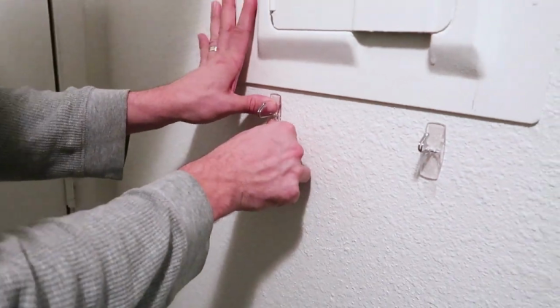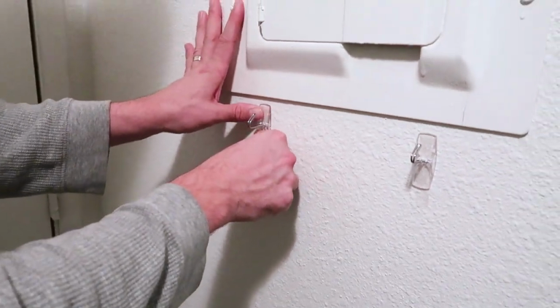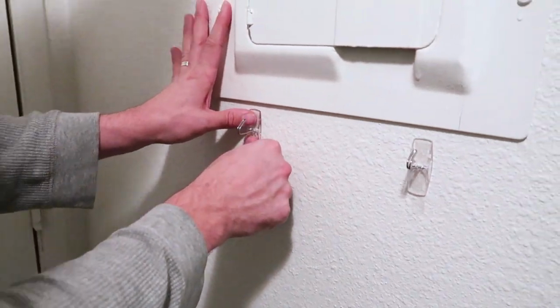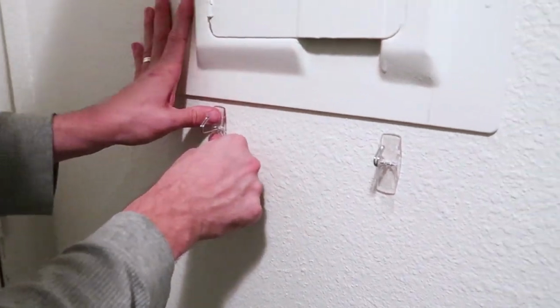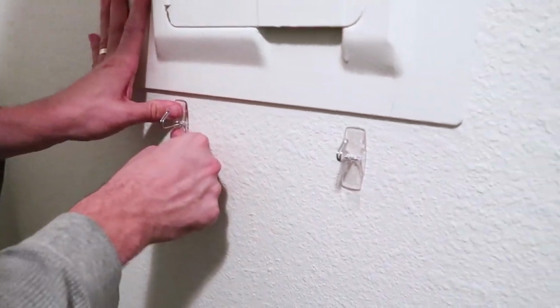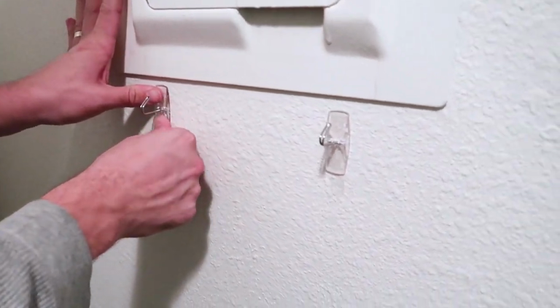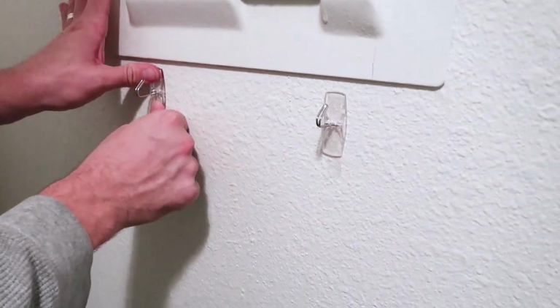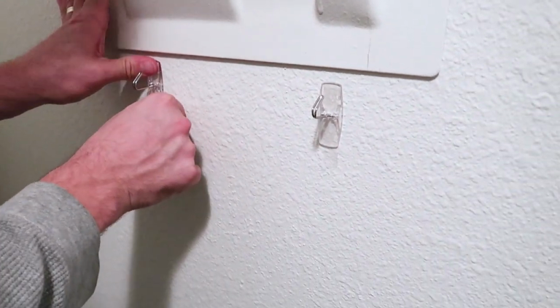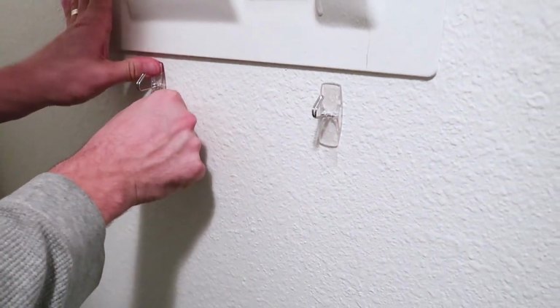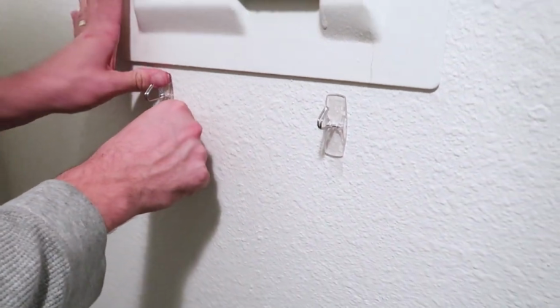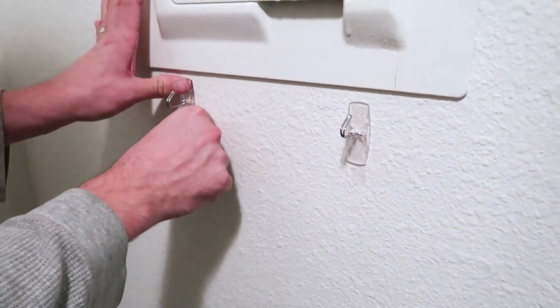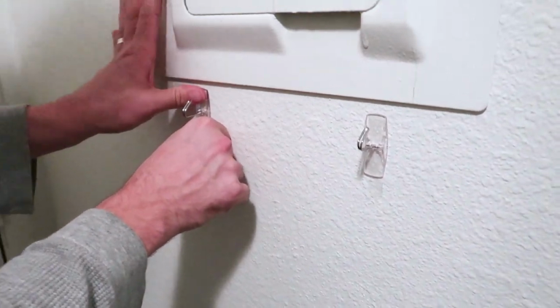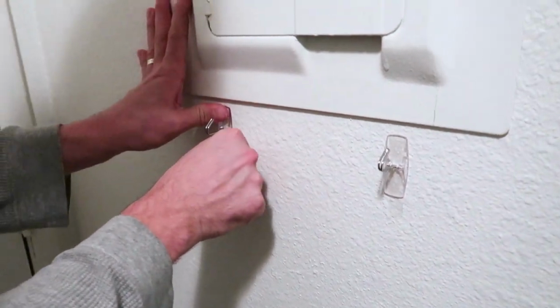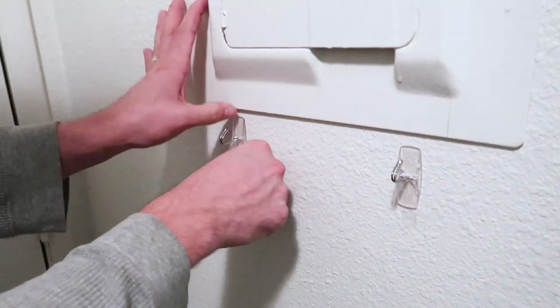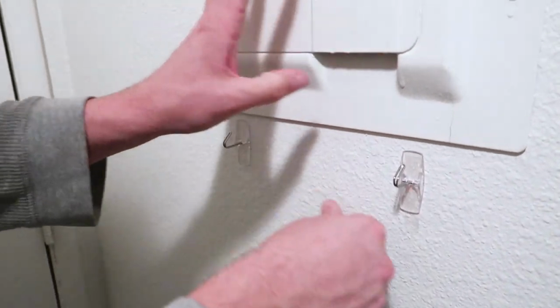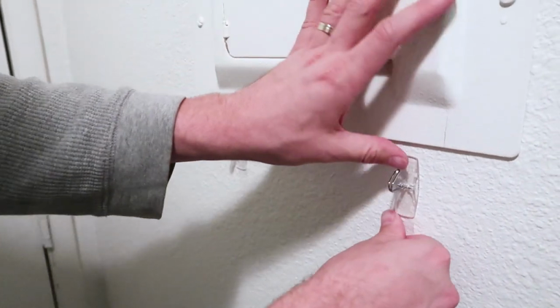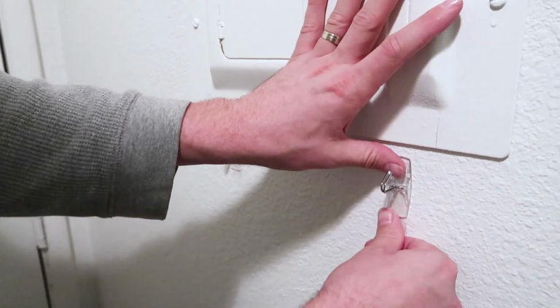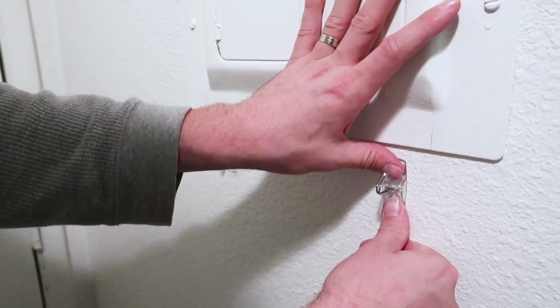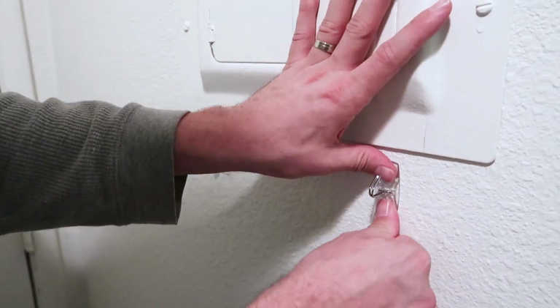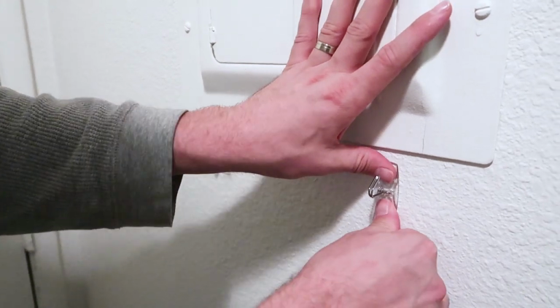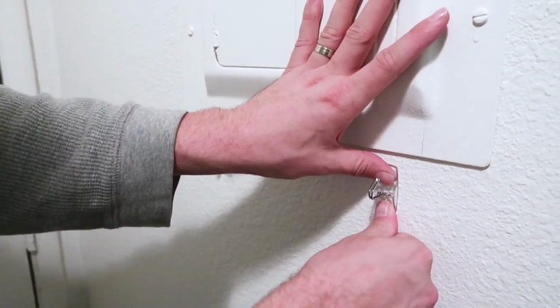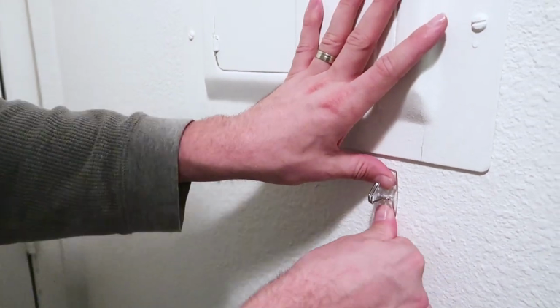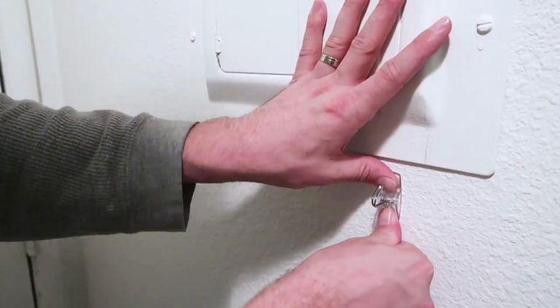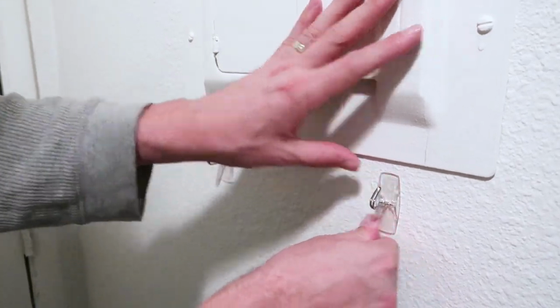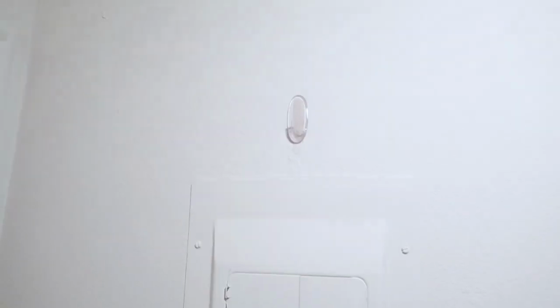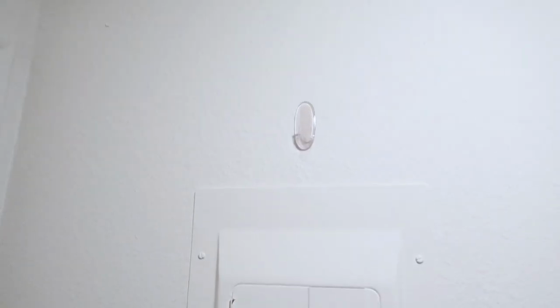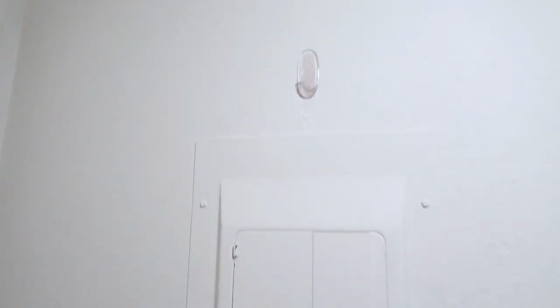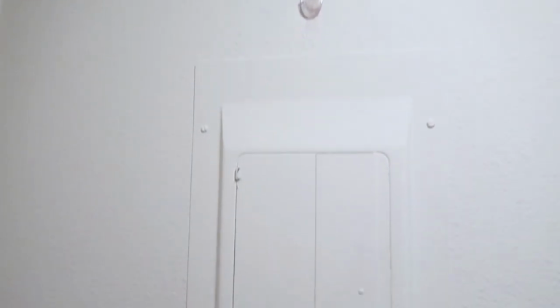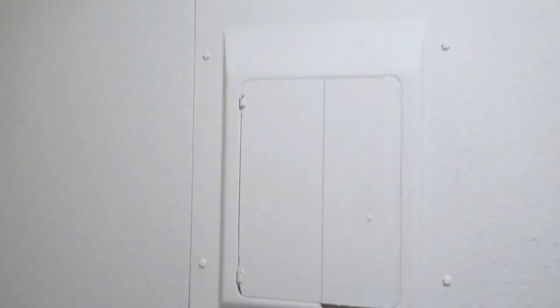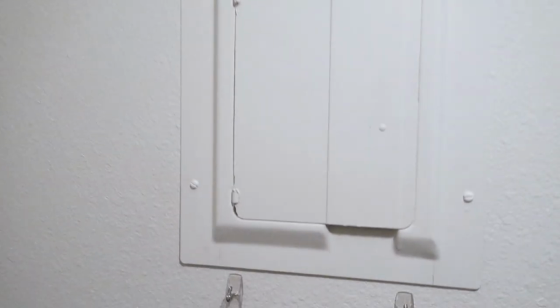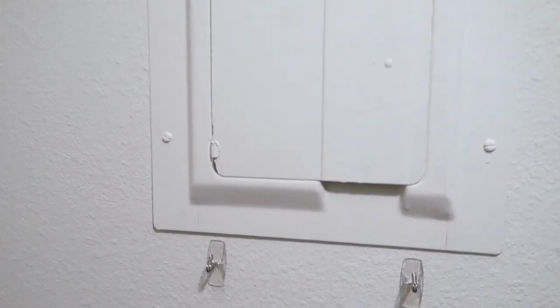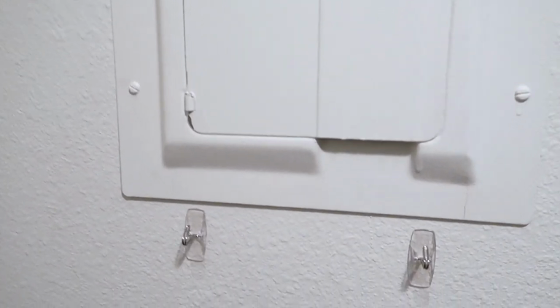After you put command hooks on the wall, you need to wait a minimum of one hour before you hang anything on them.